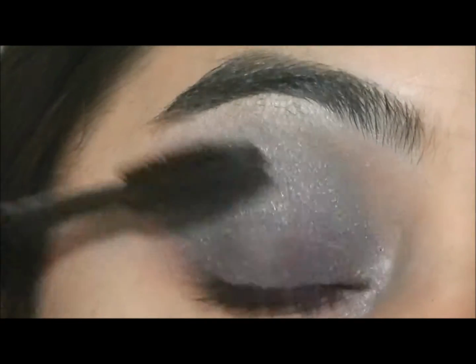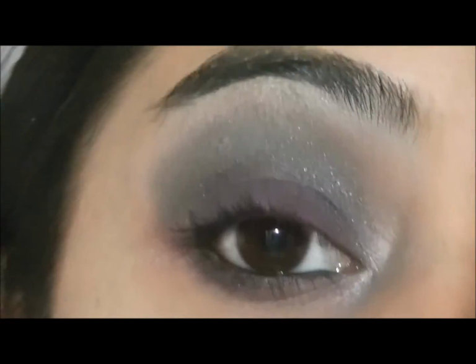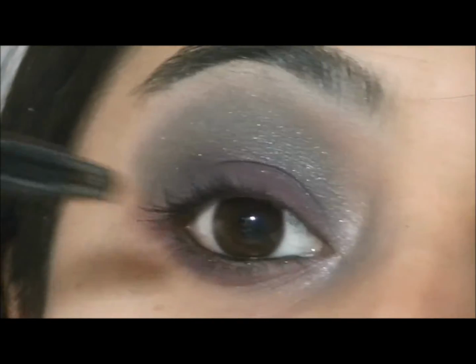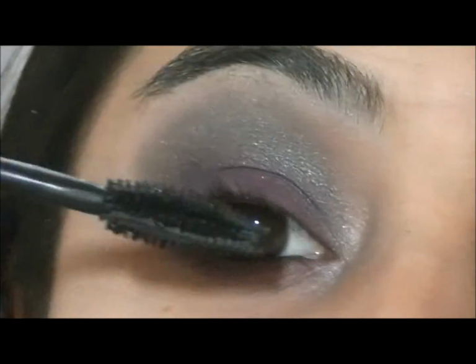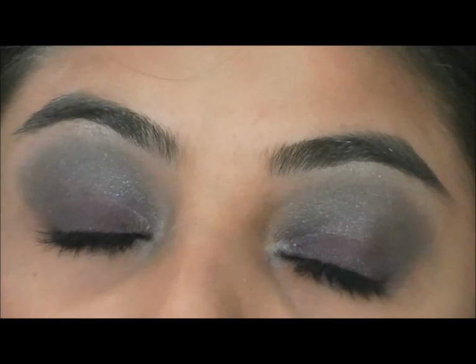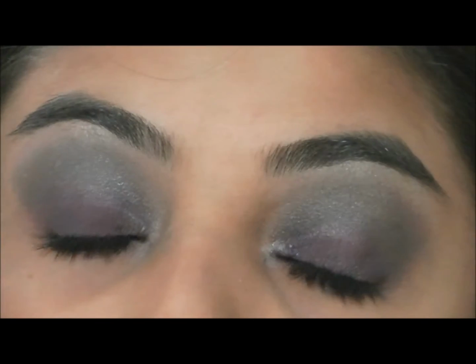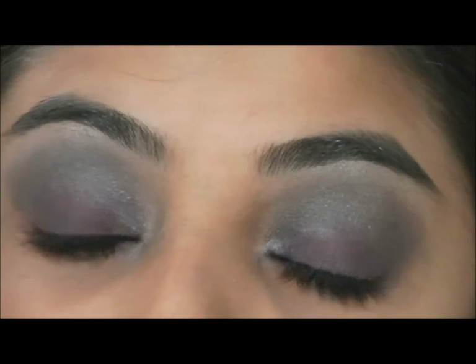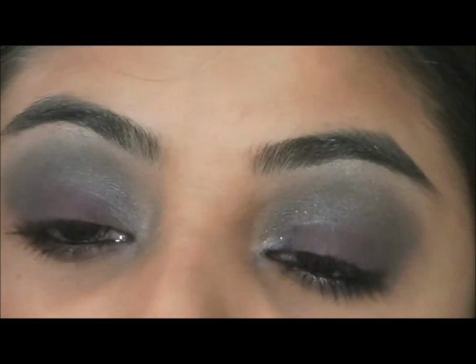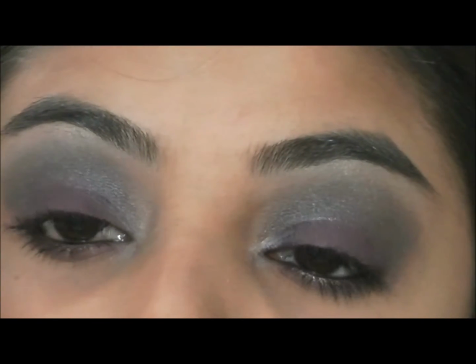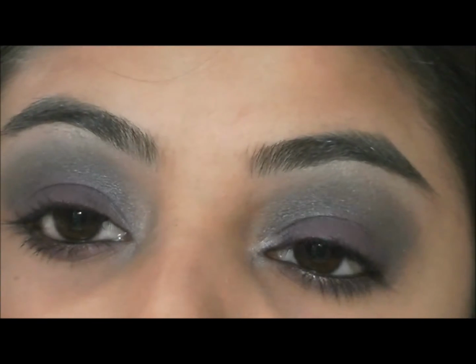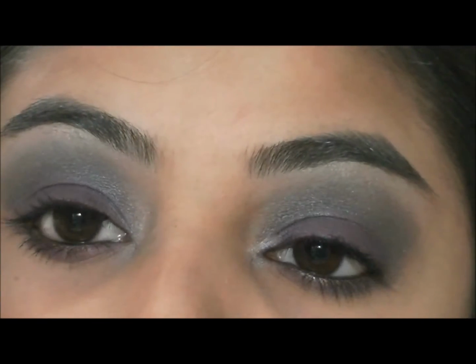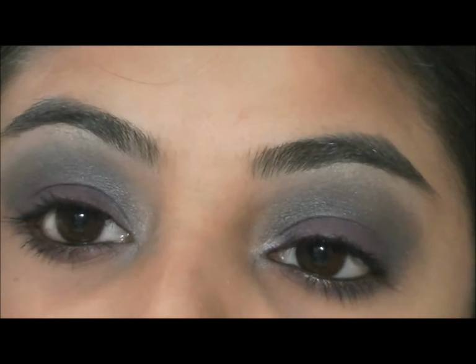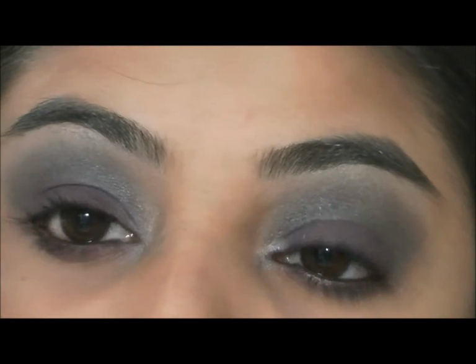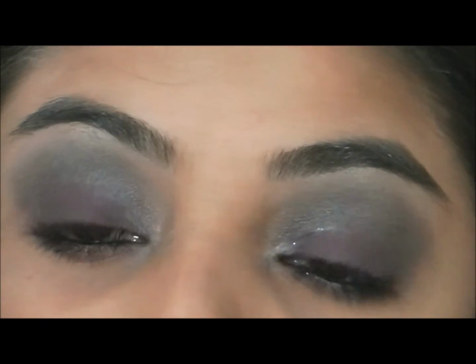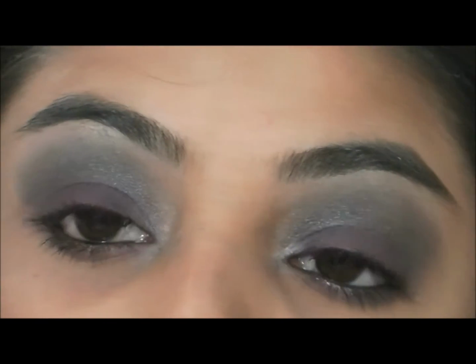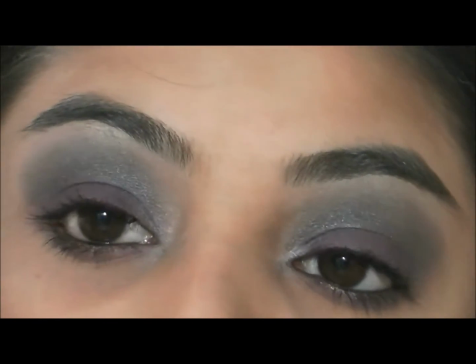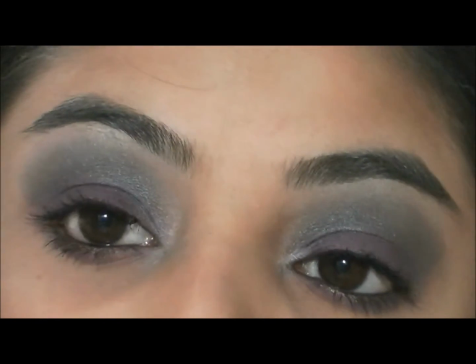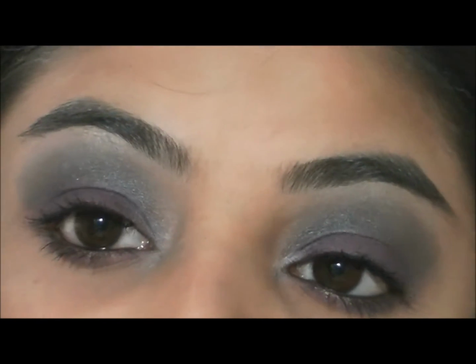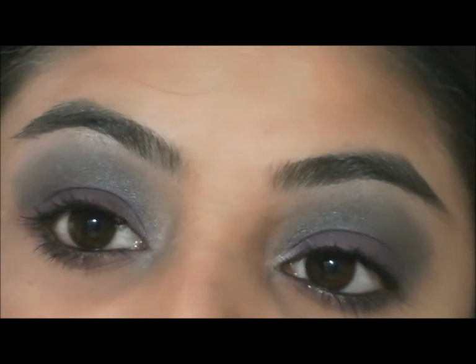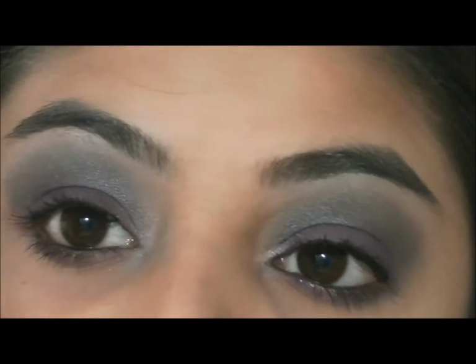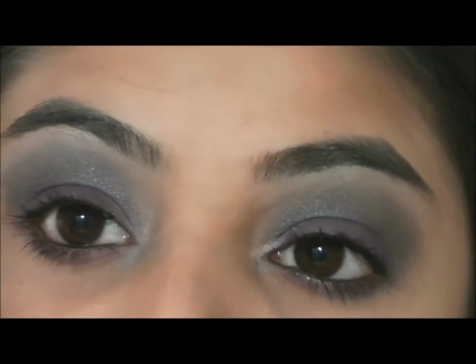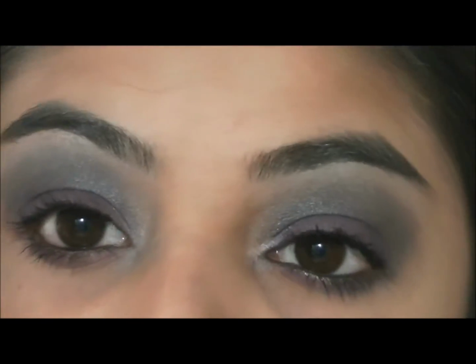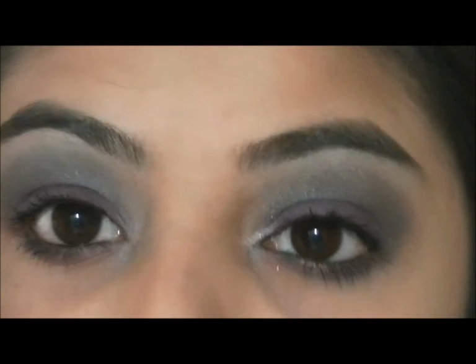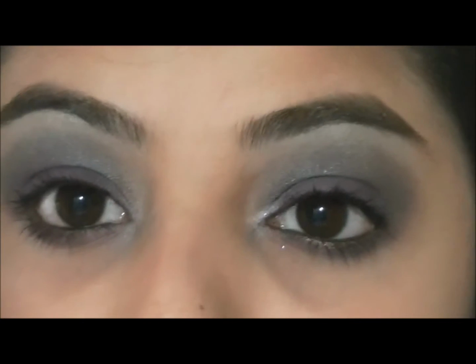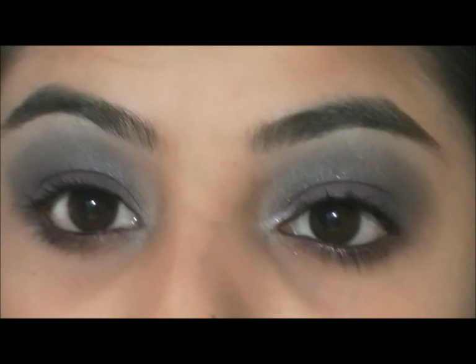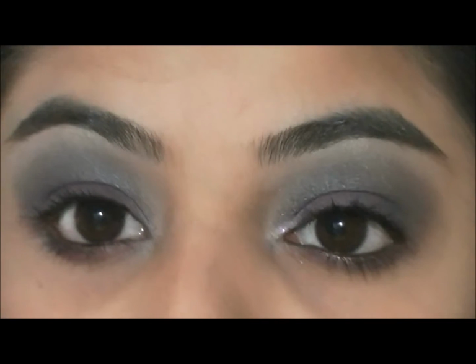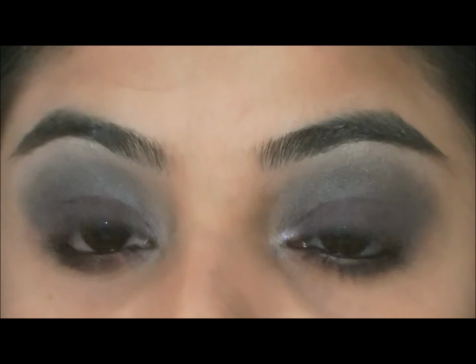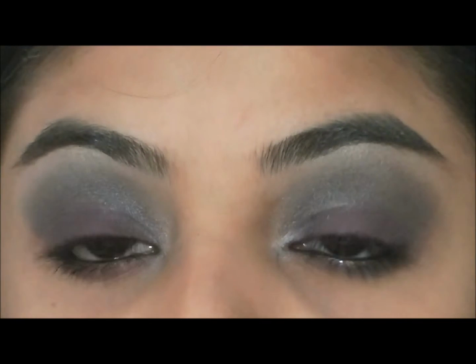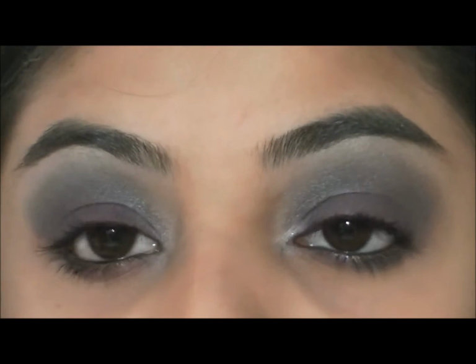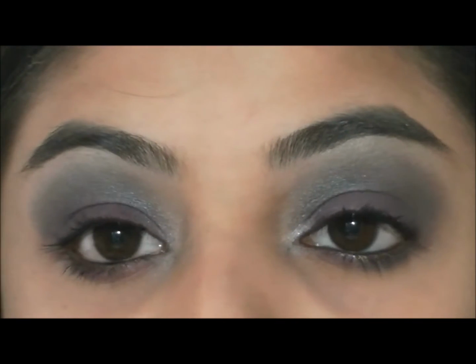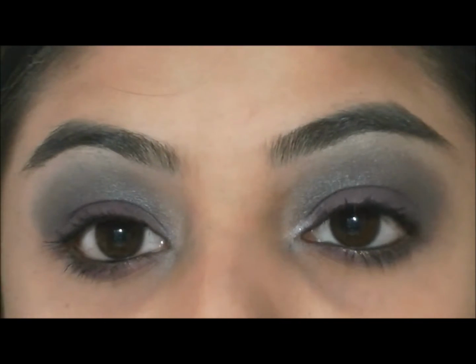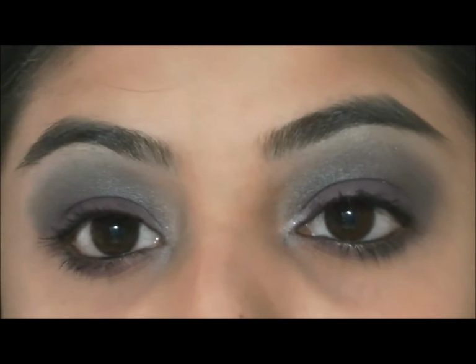And that's the final look. I hope you guys enjoyed. Please don't forget to follow me on Instagram, Twitter, Facebook, and blog — online as your Makeup Addict.